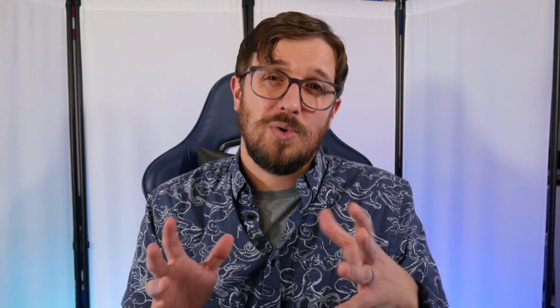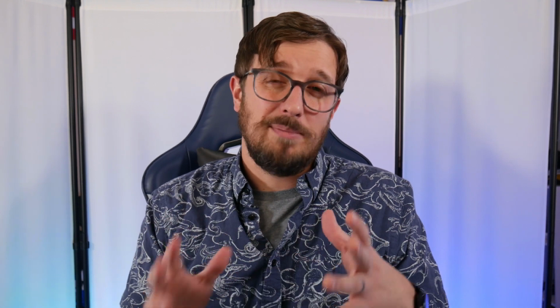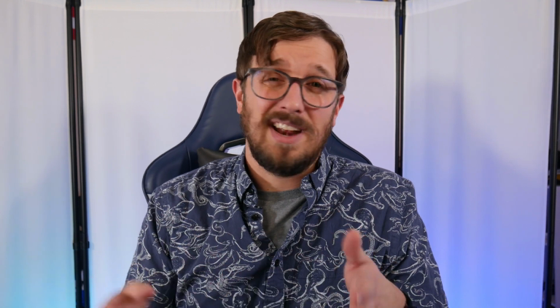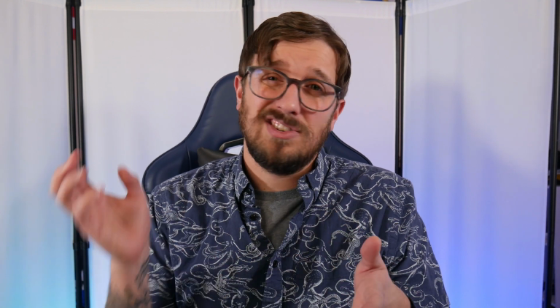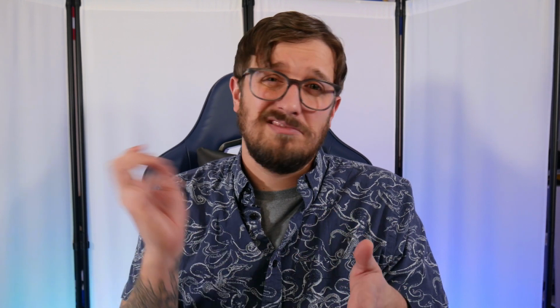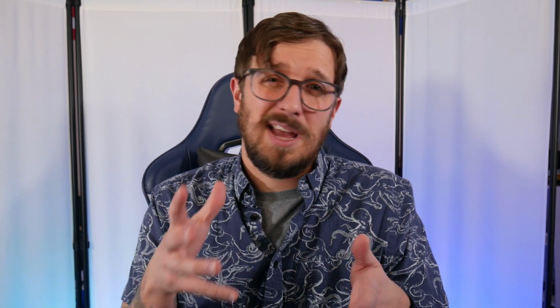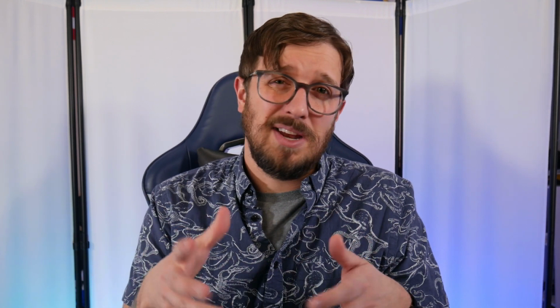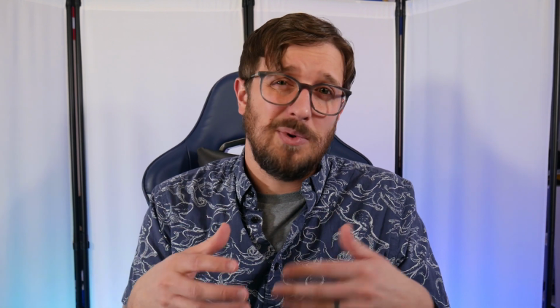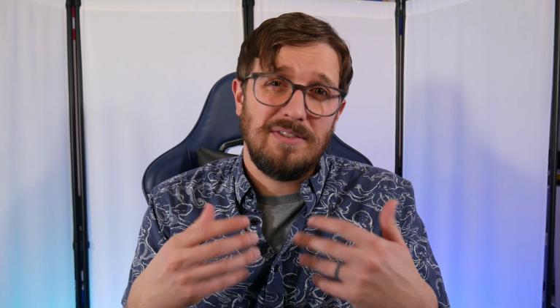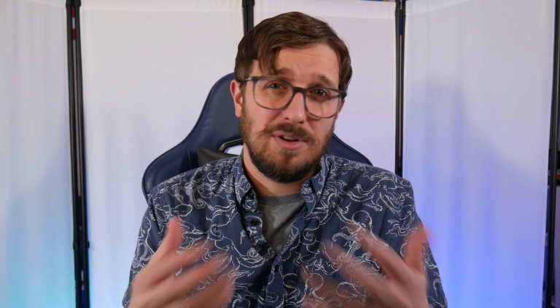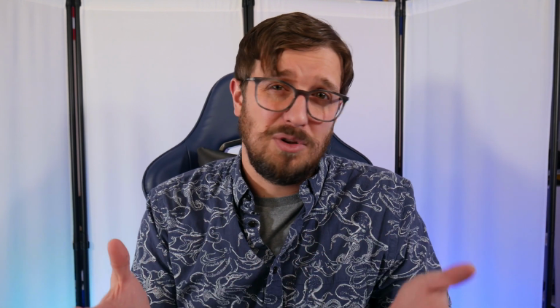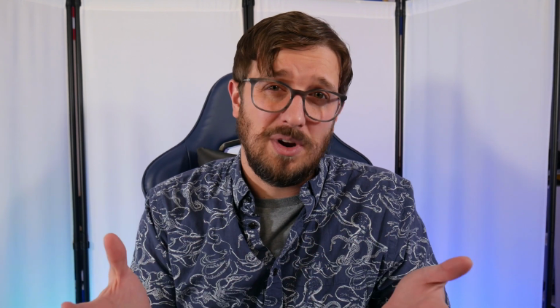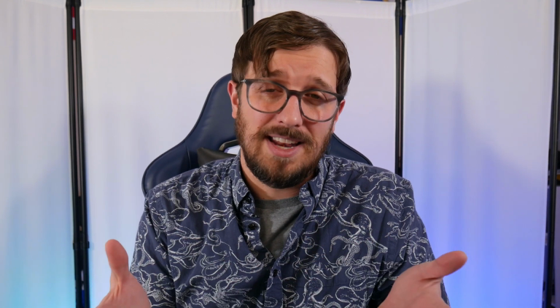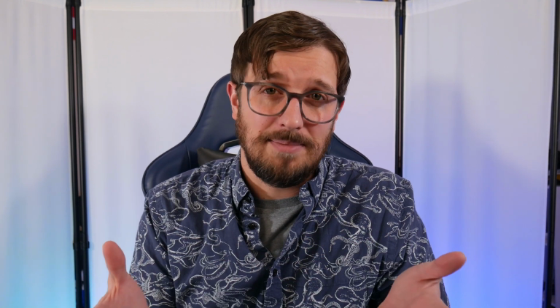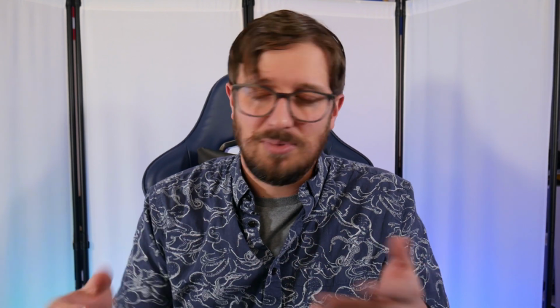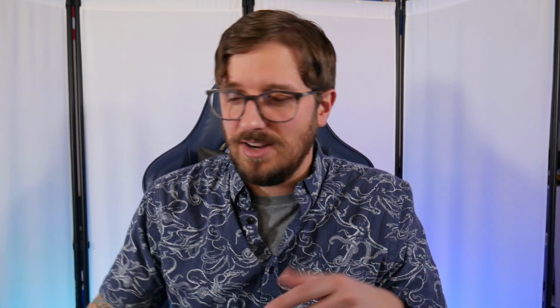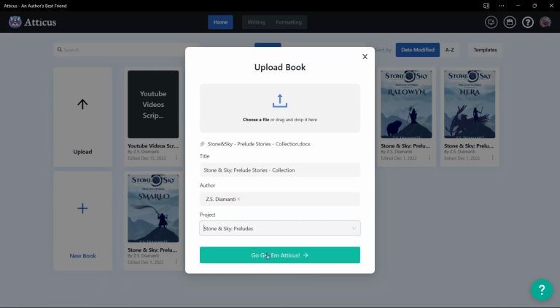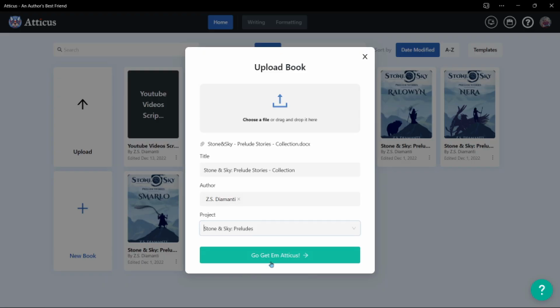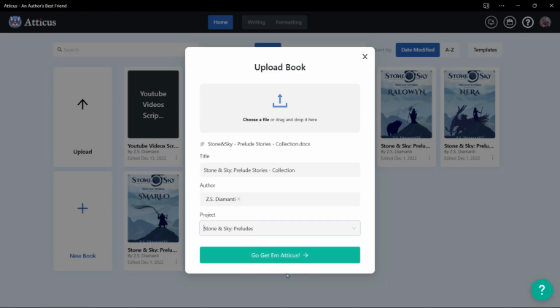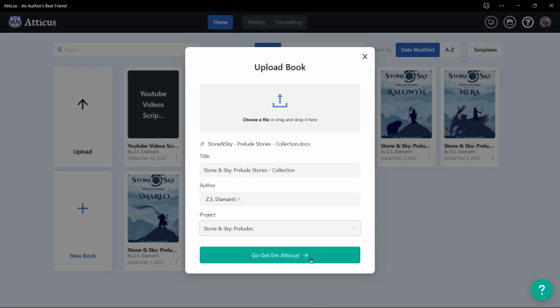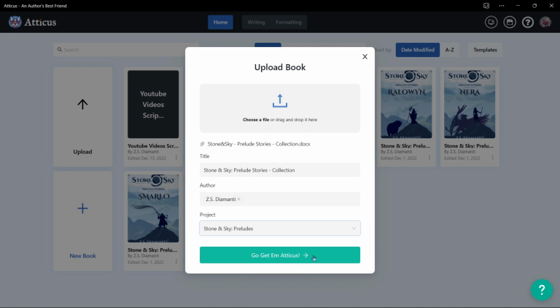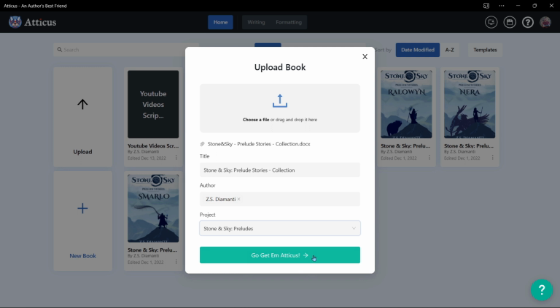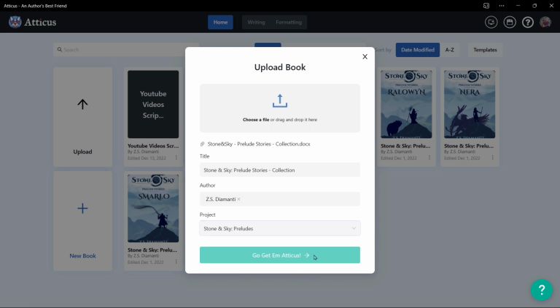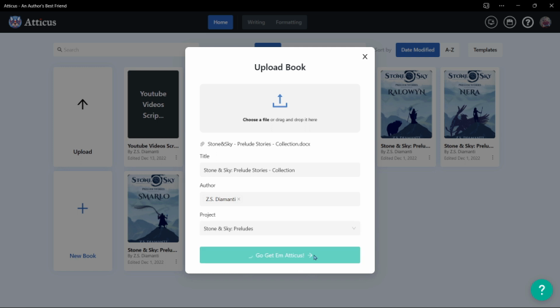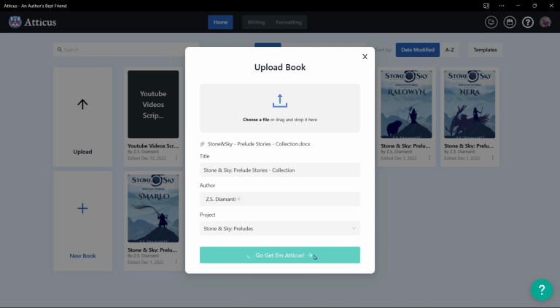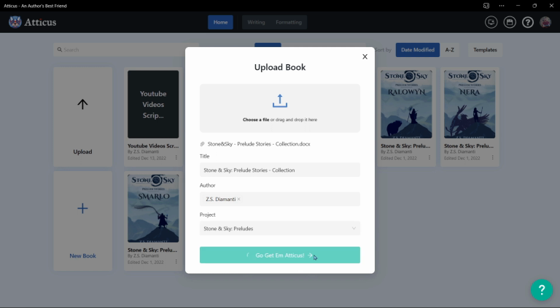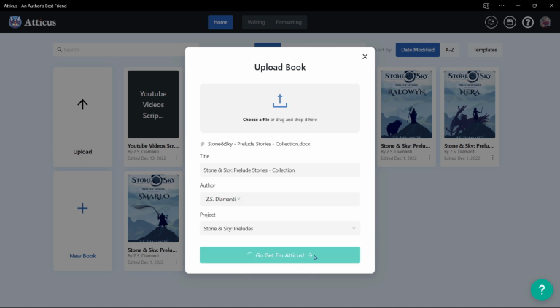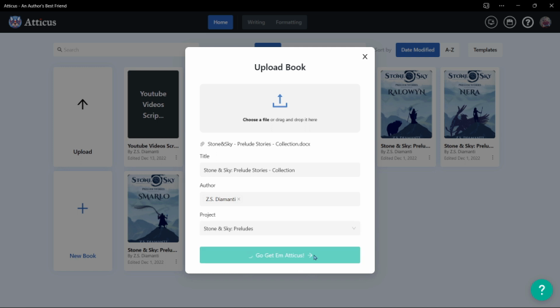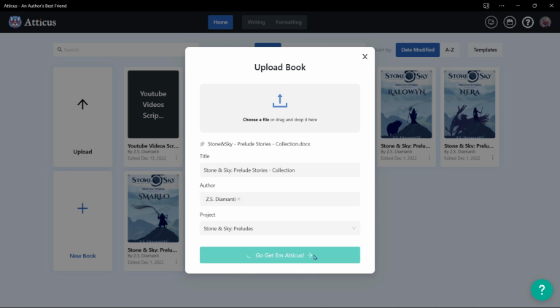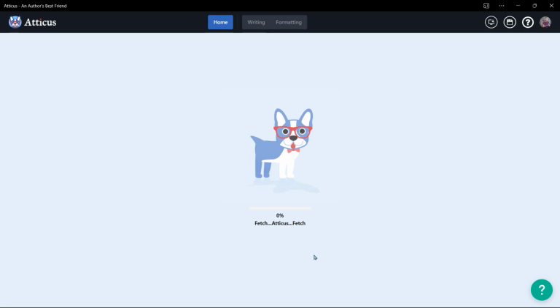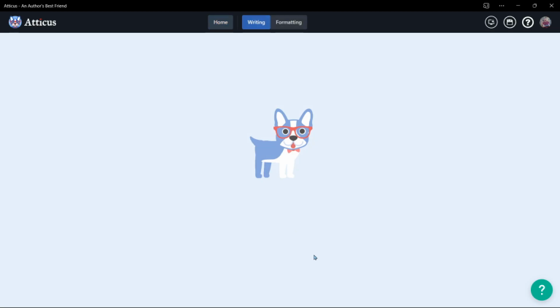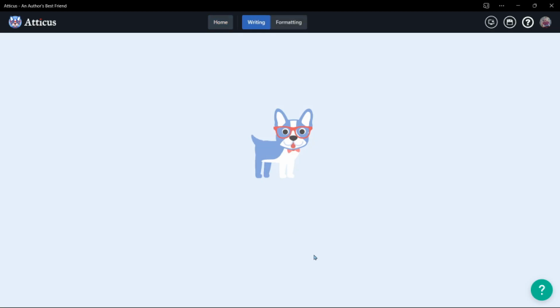Now if this is a brand new project, don't worry about it. Just type in whatever you want to name this project. Then you click go and Atticus is off.